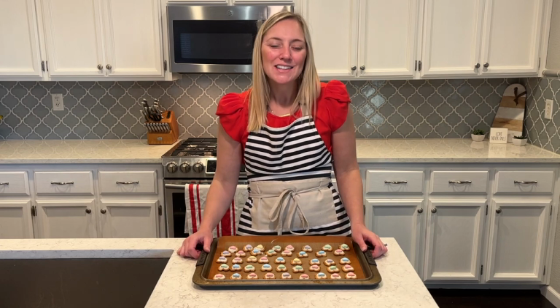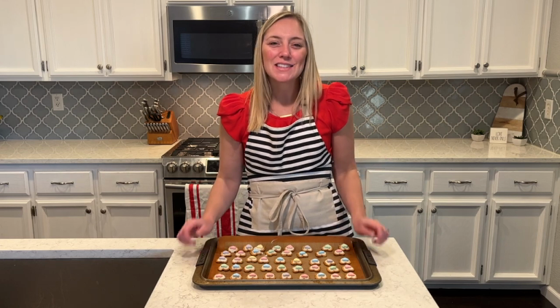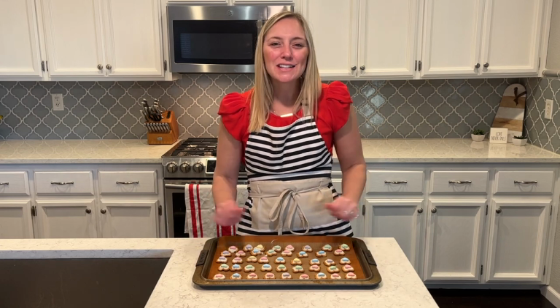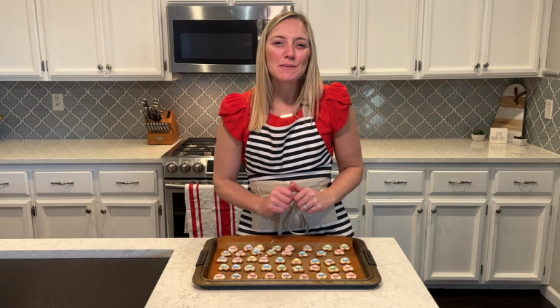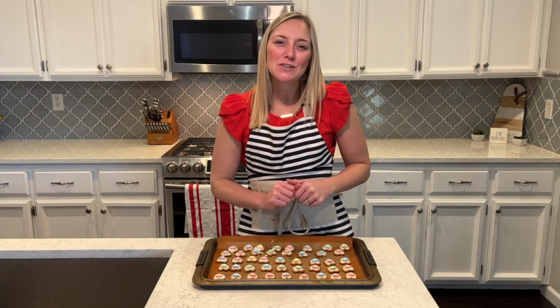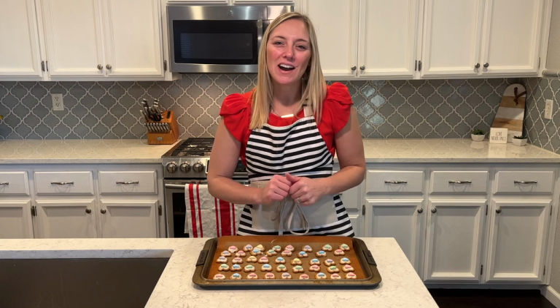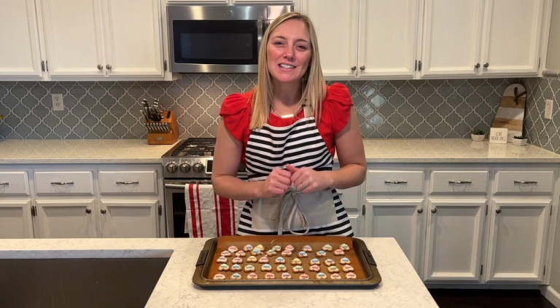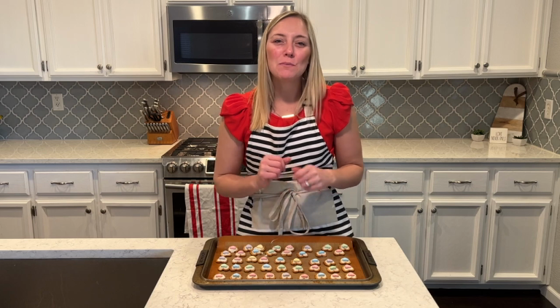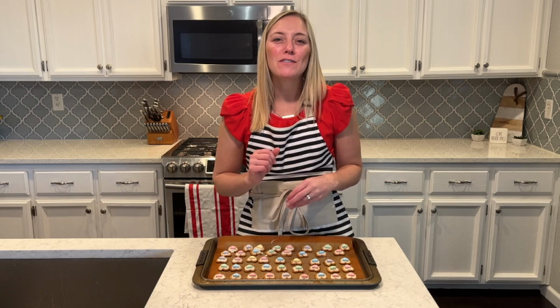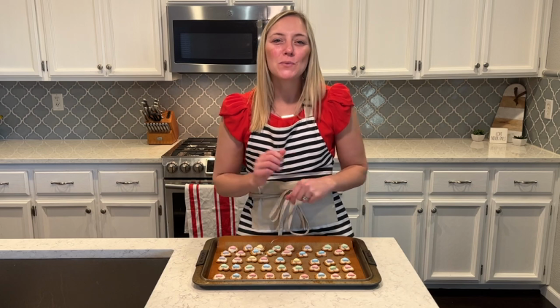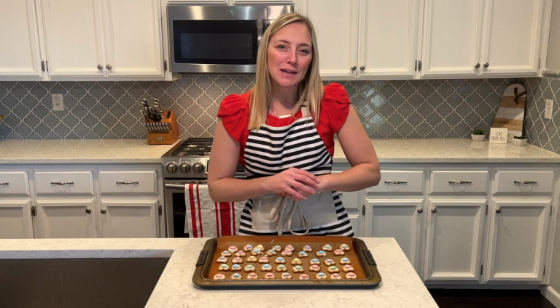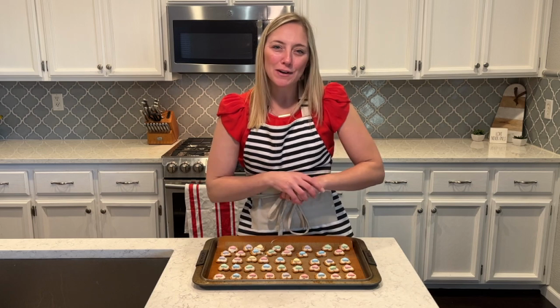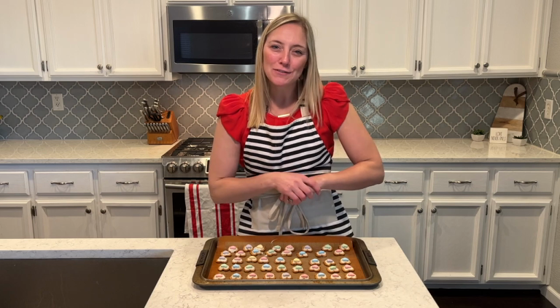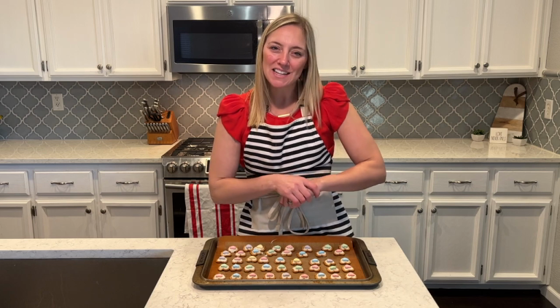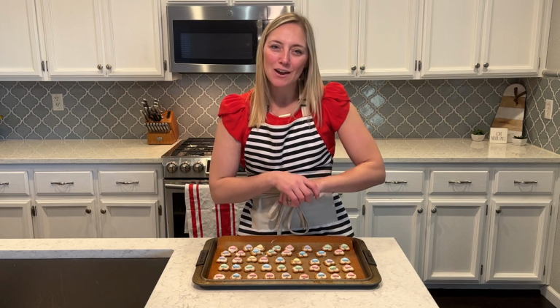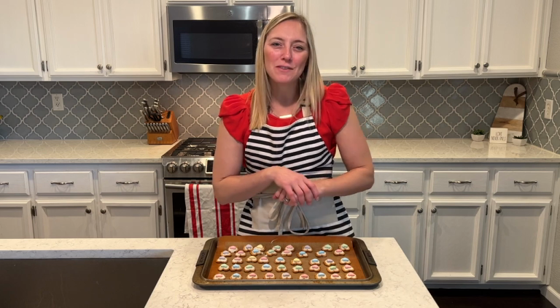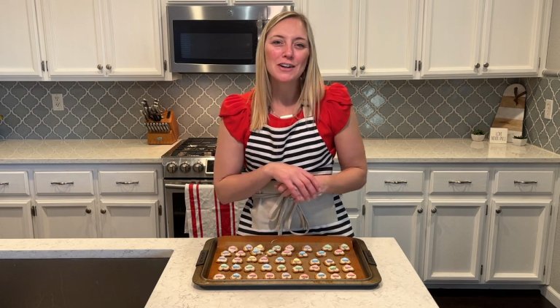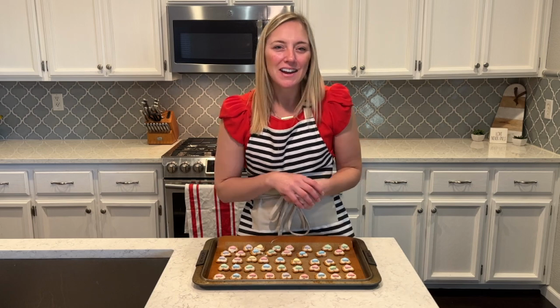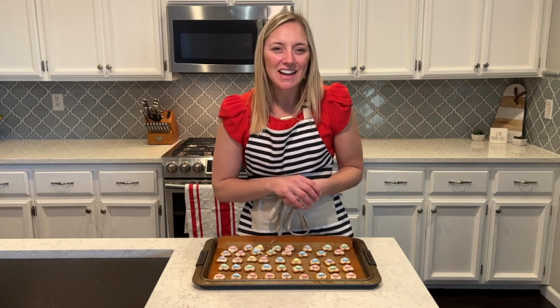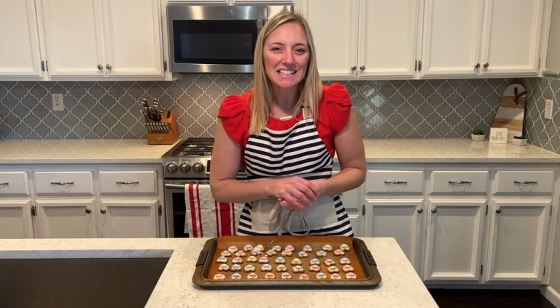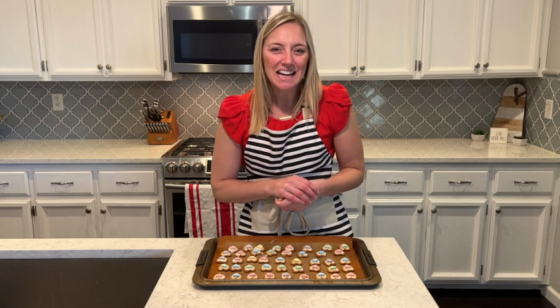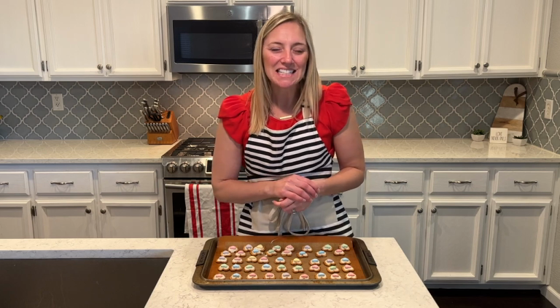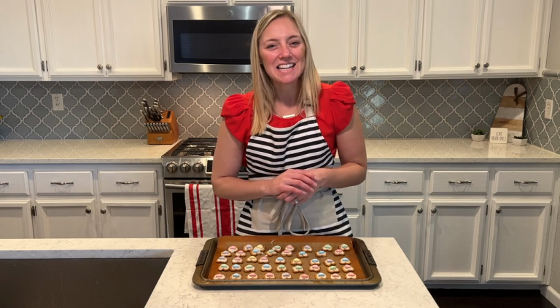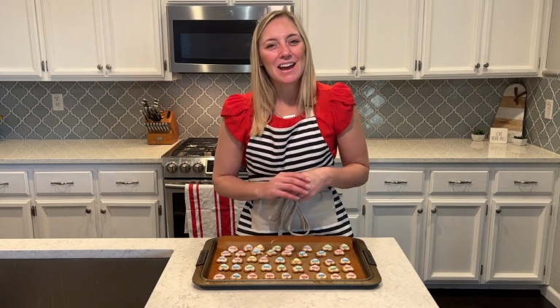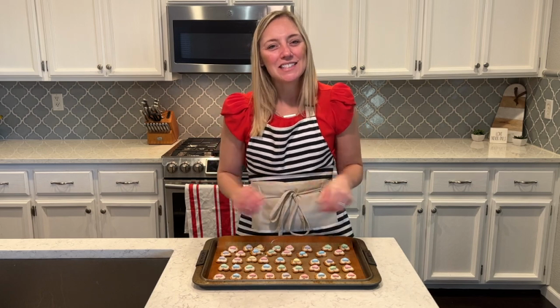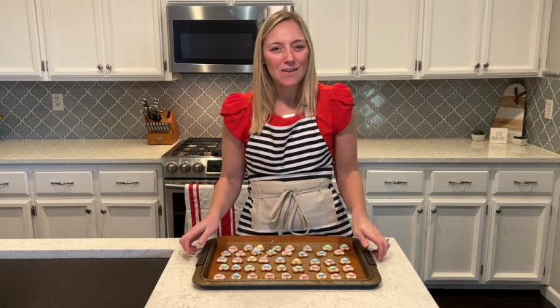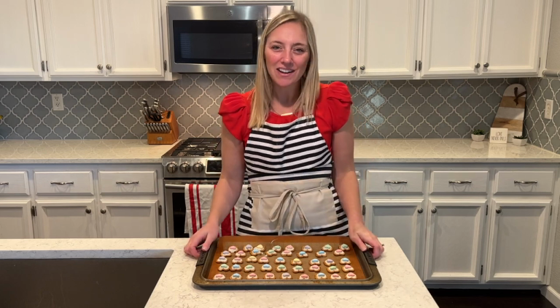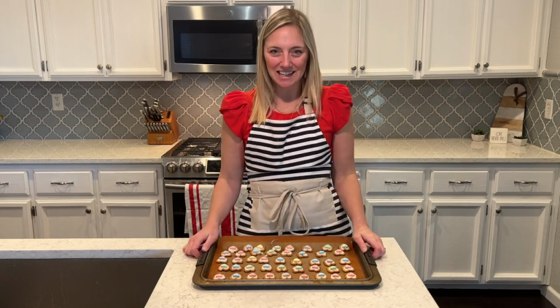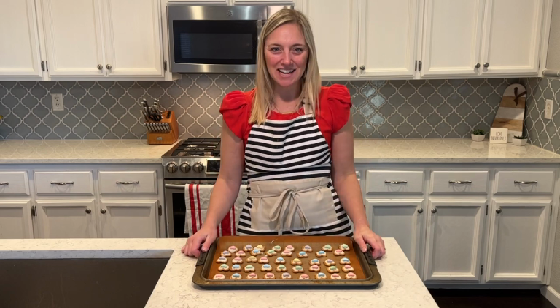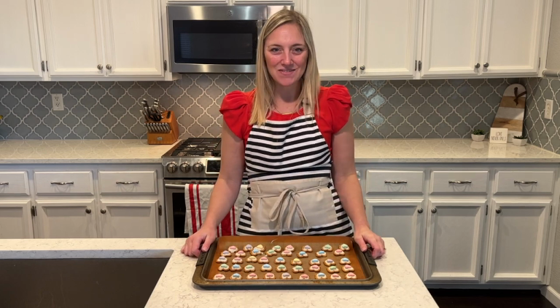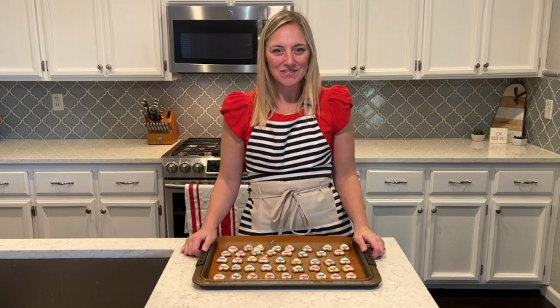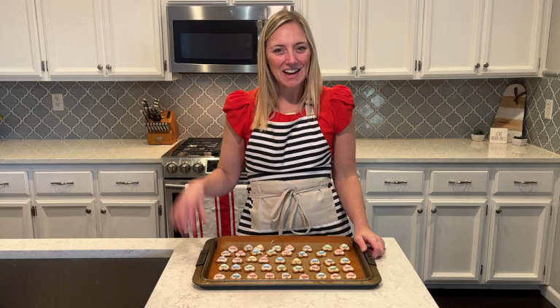Thanks so much, you guys. Hope you have a really wonderful day, hope you have a great Valentine's, and I will see you all next time. Bye bye!